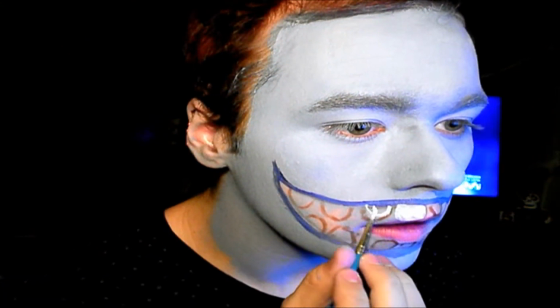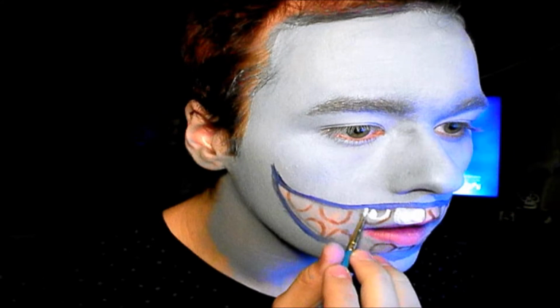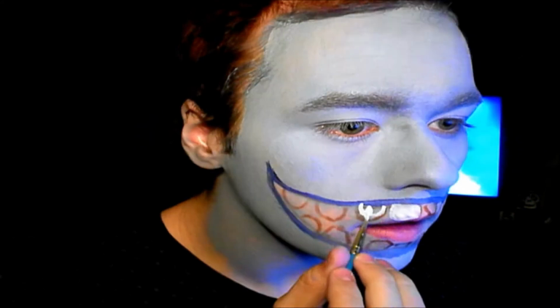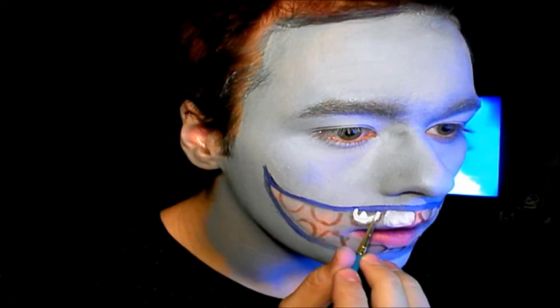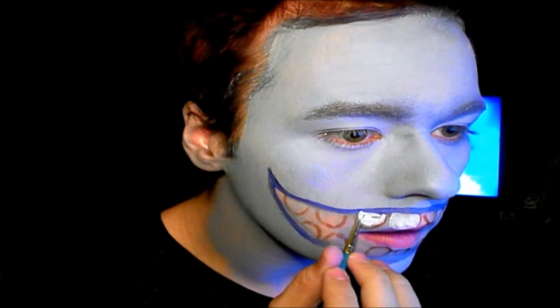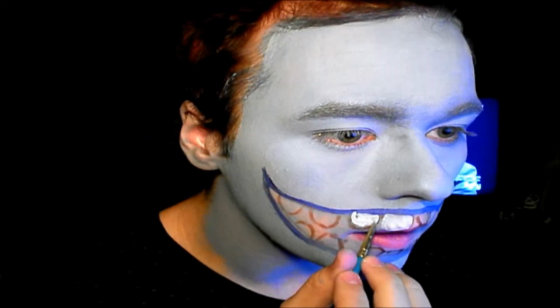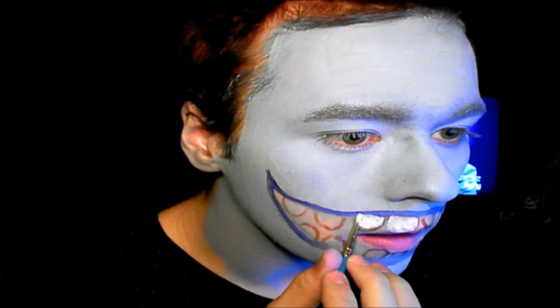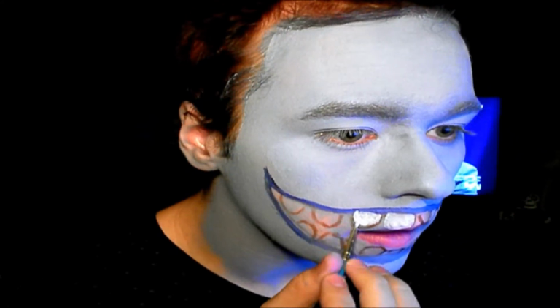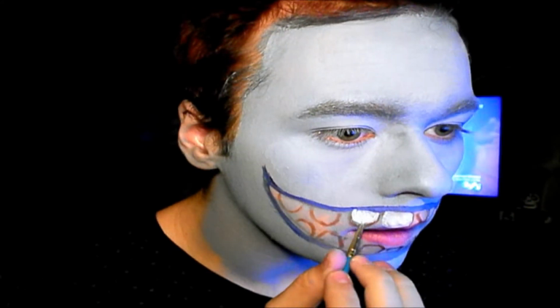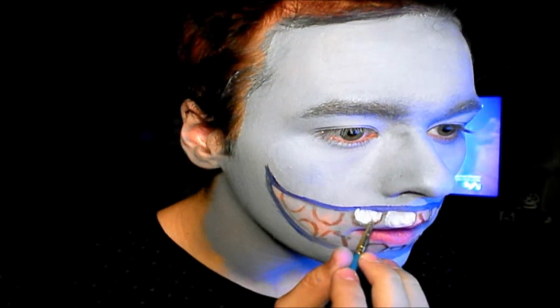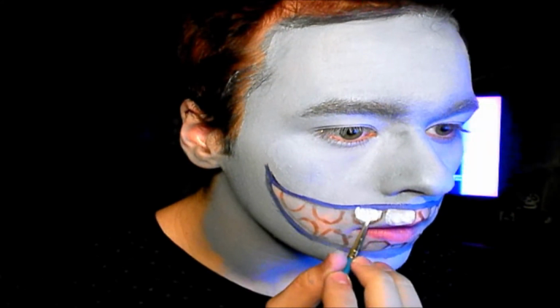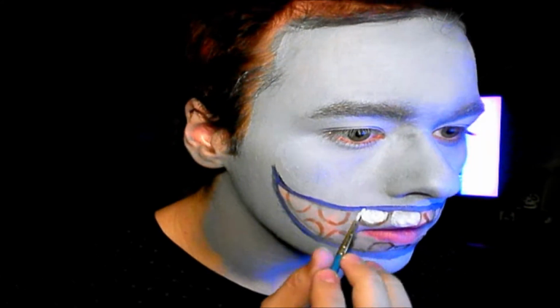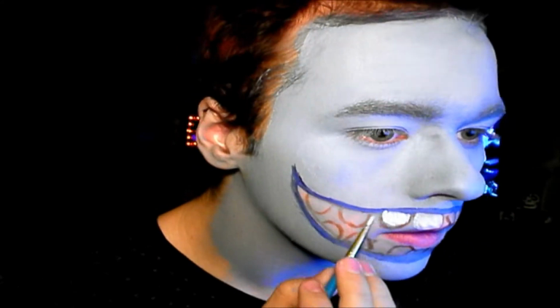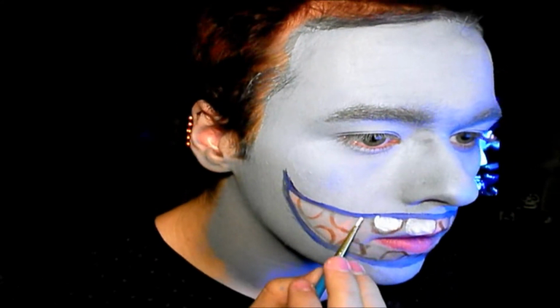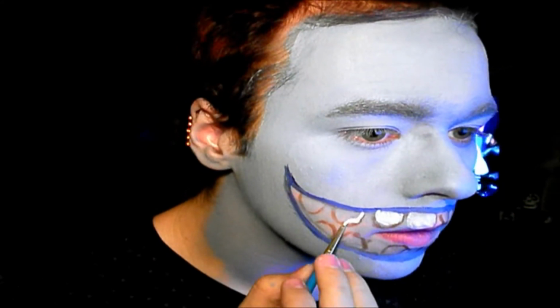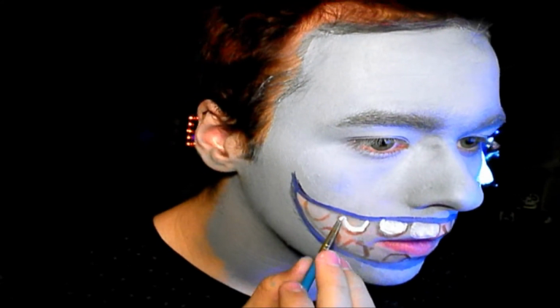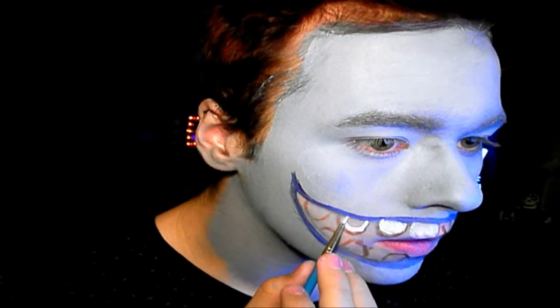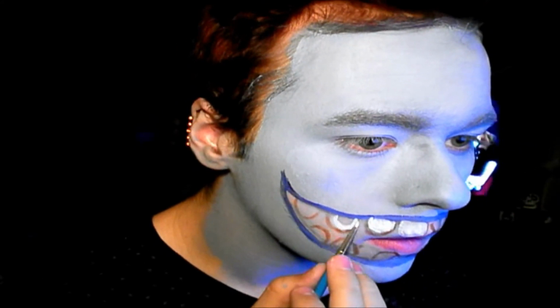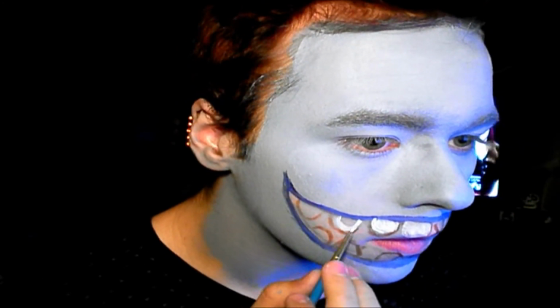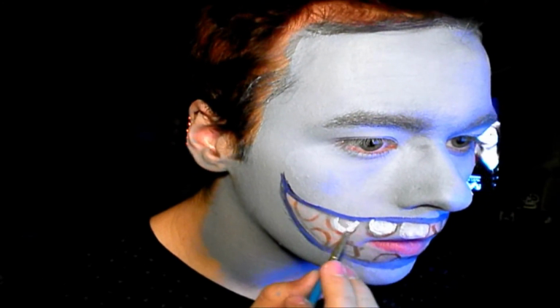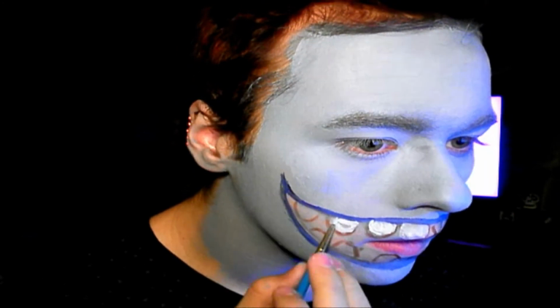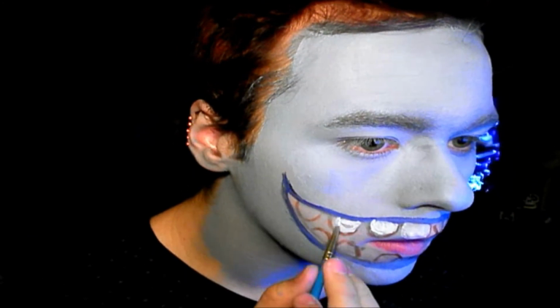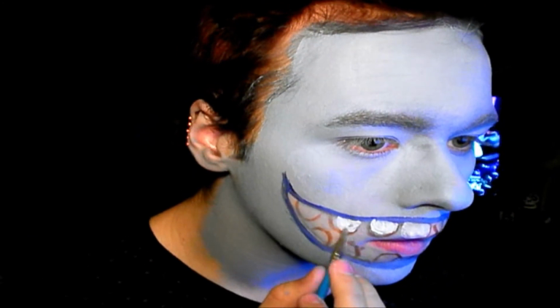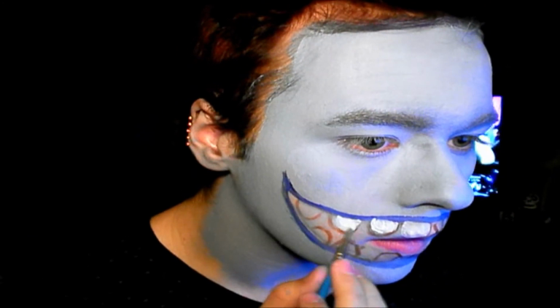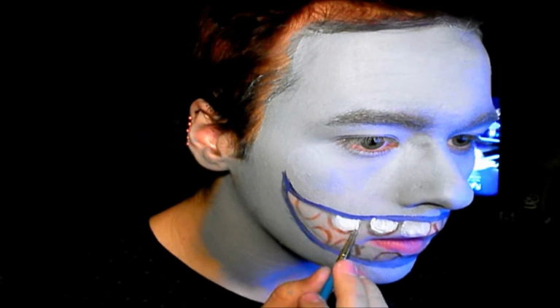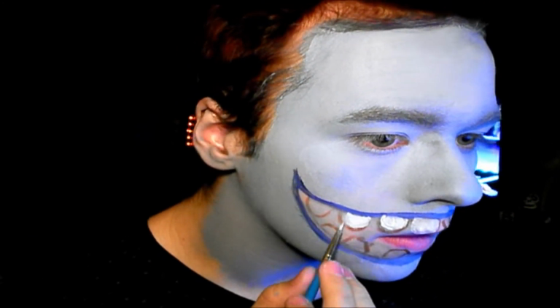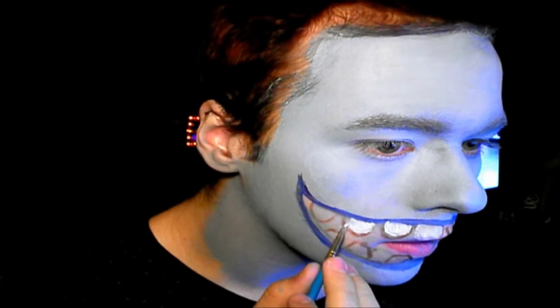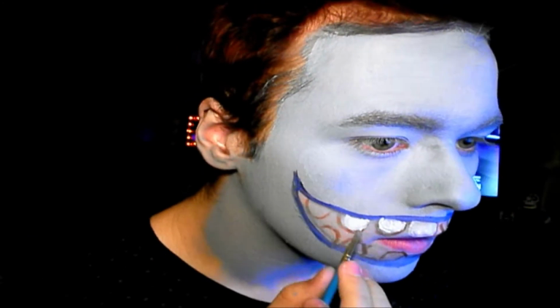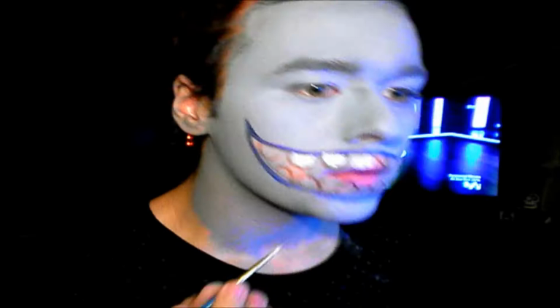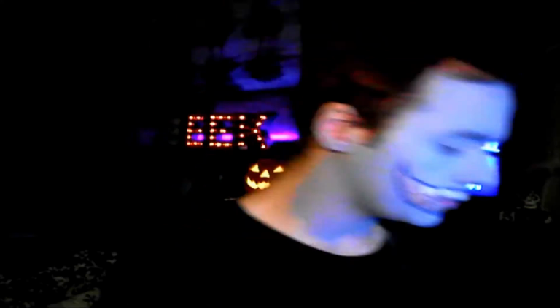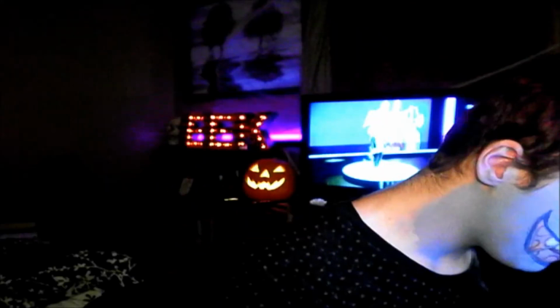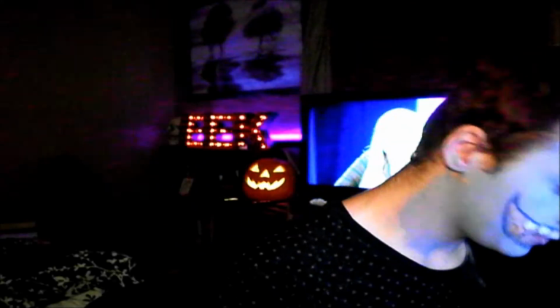We're going to do that for all of the teeth, as you would guess, because teeth are white and filled in.